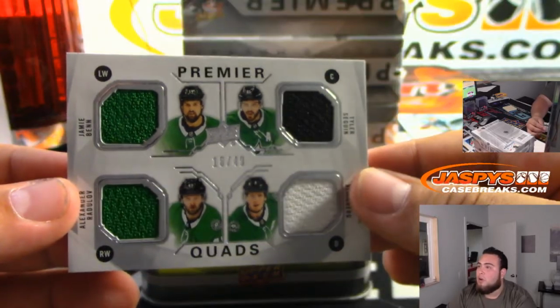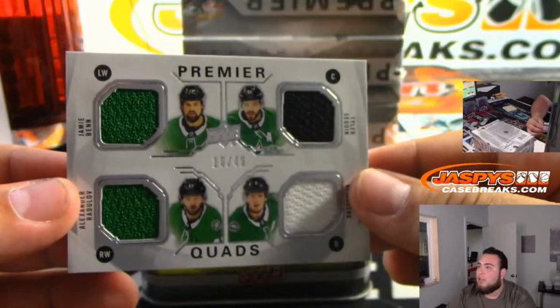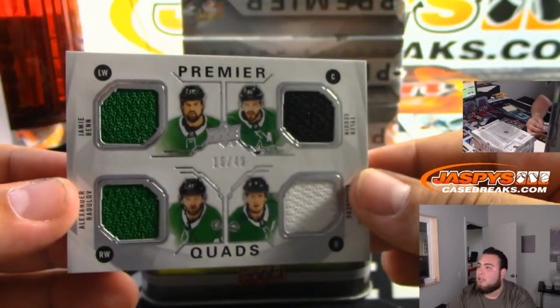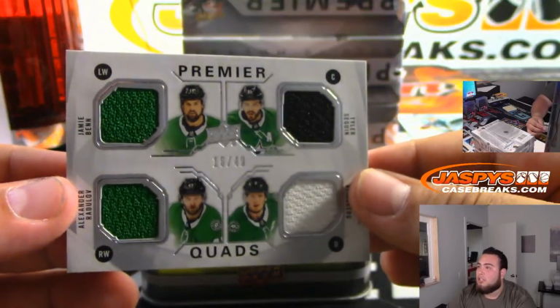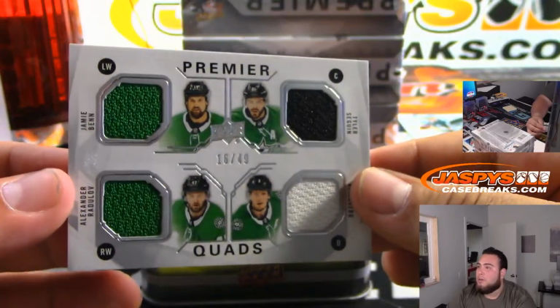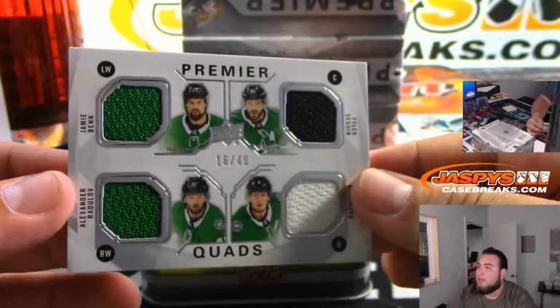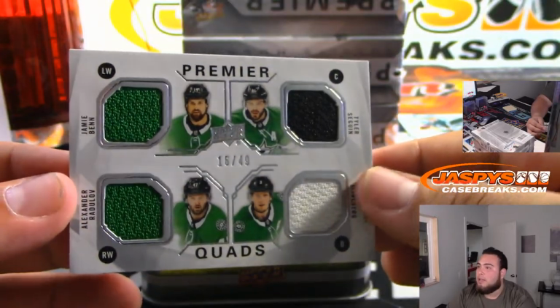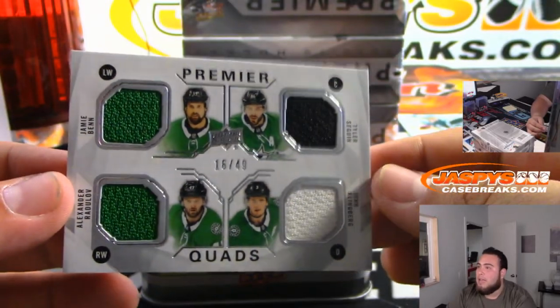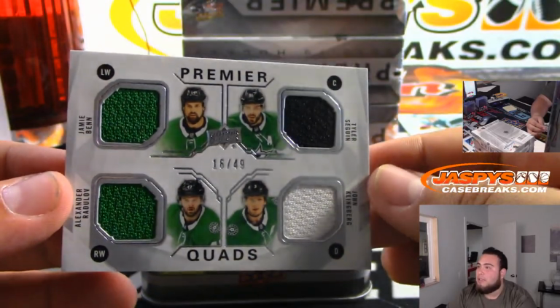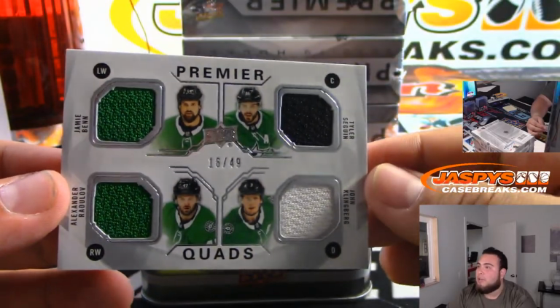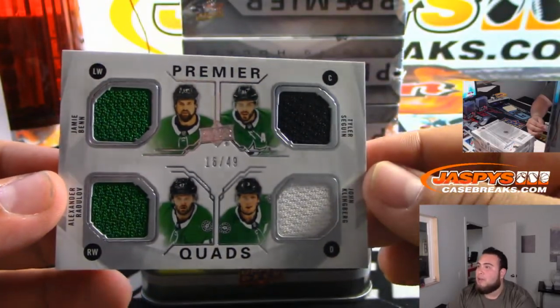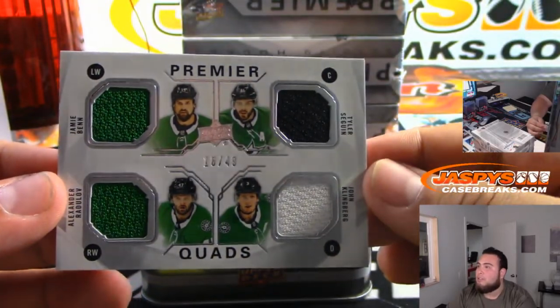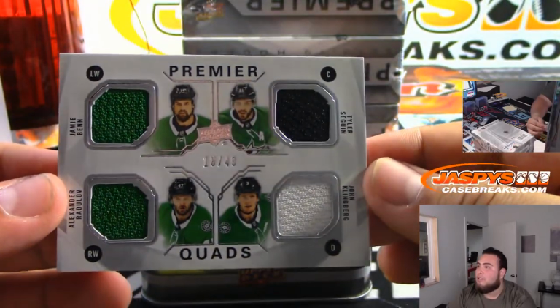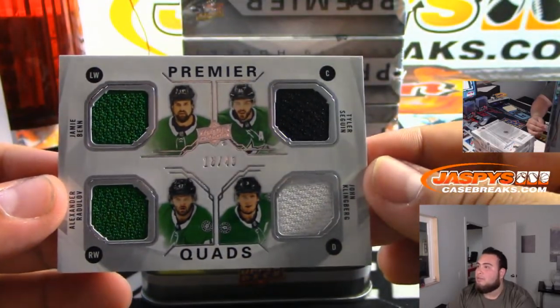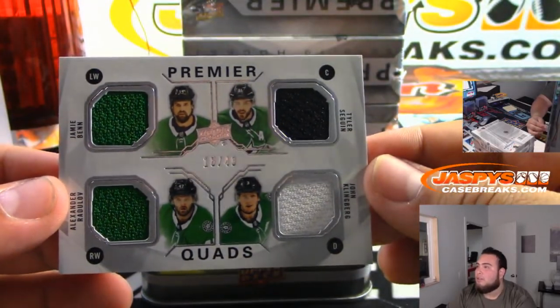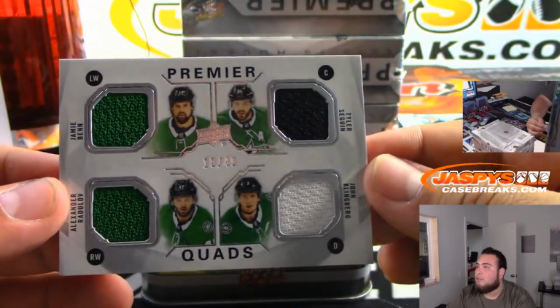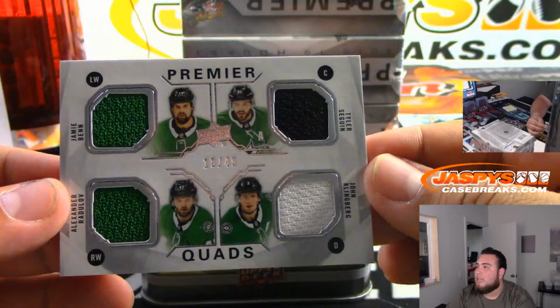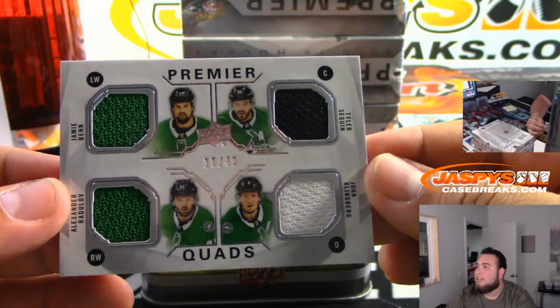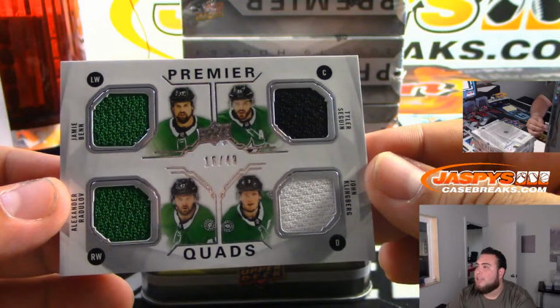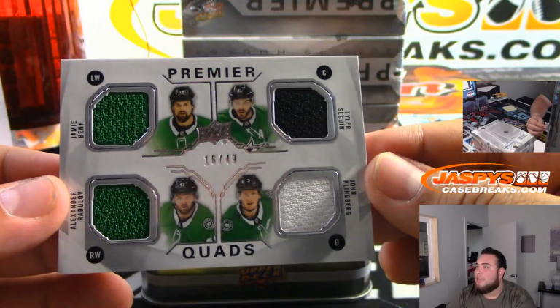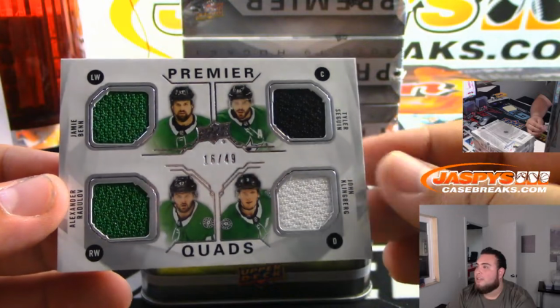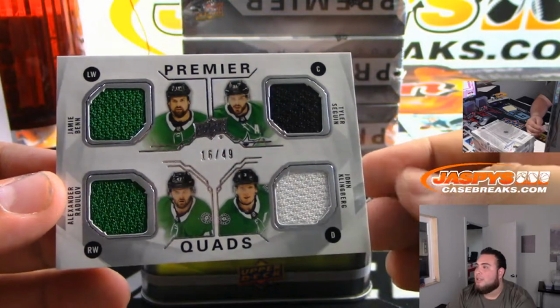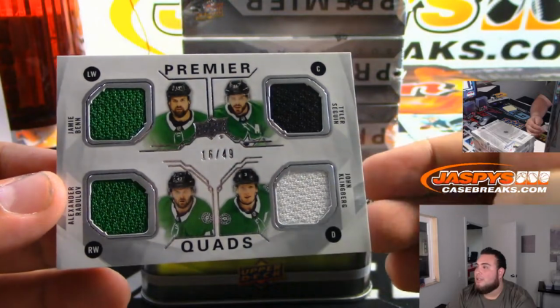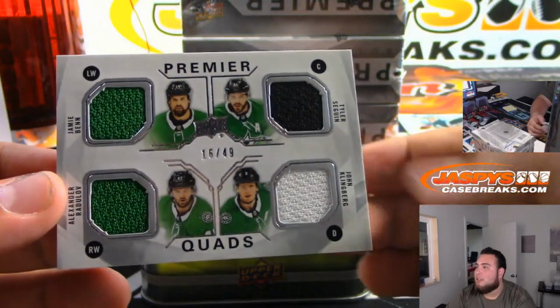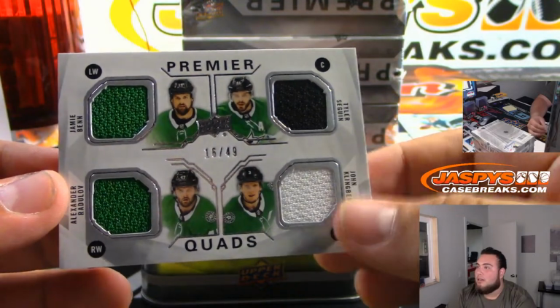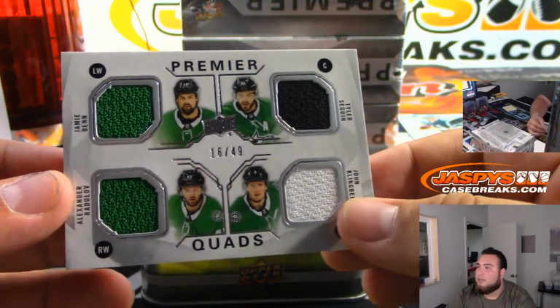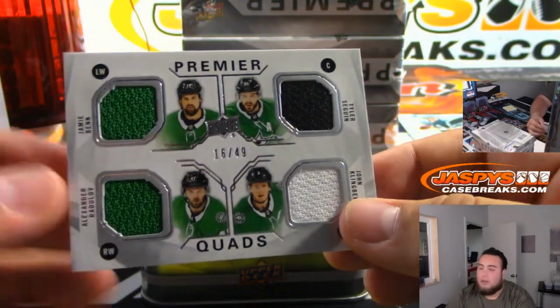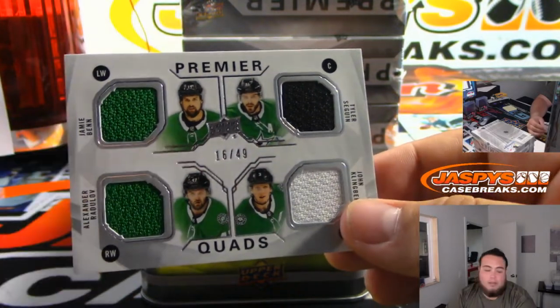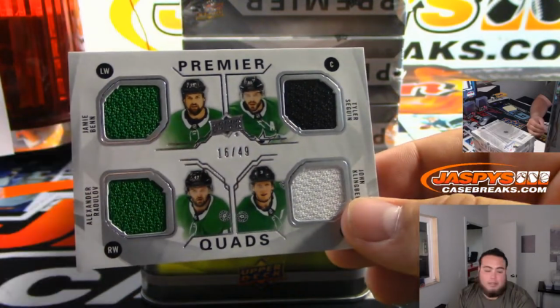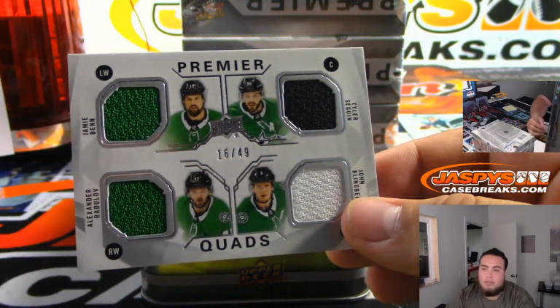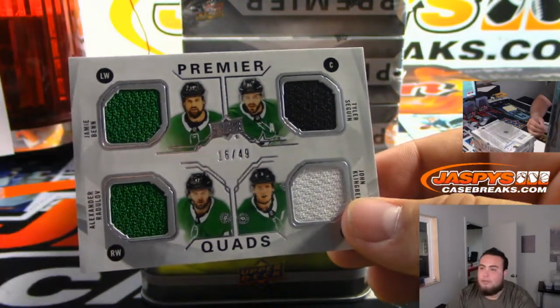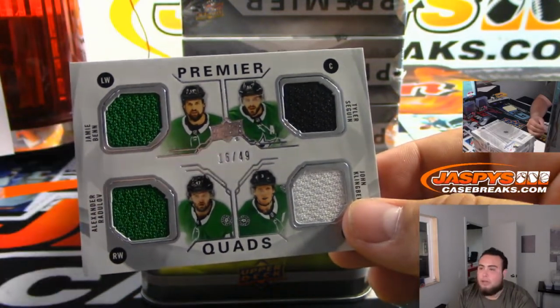Quads - Jamie Benn, Alexander Raduloff, Tyler Sagan, John Klingberg. 16-49.